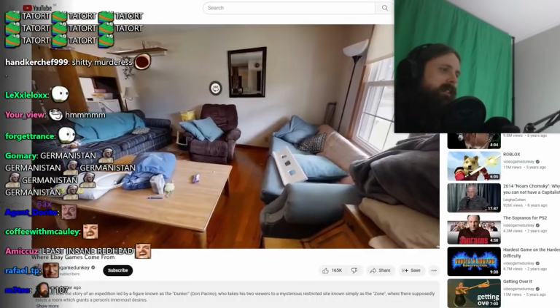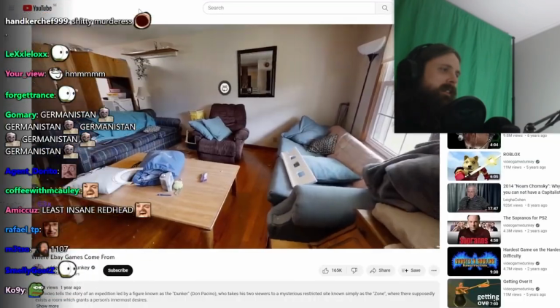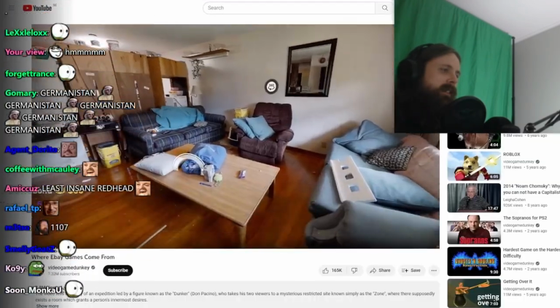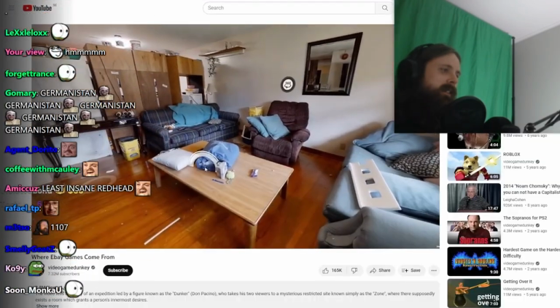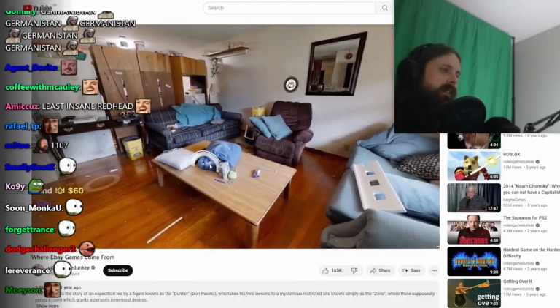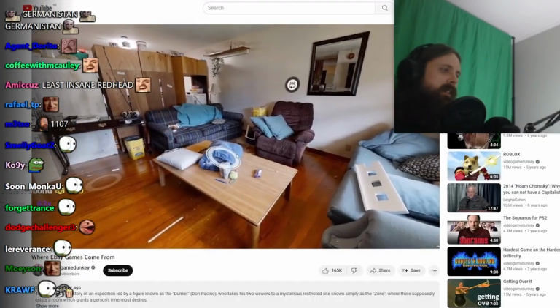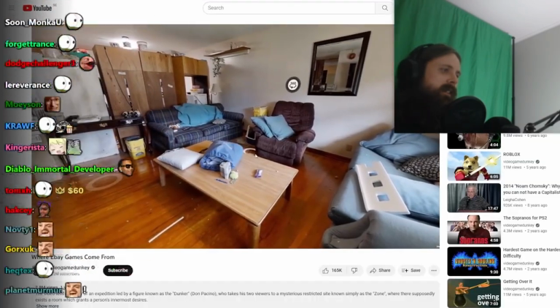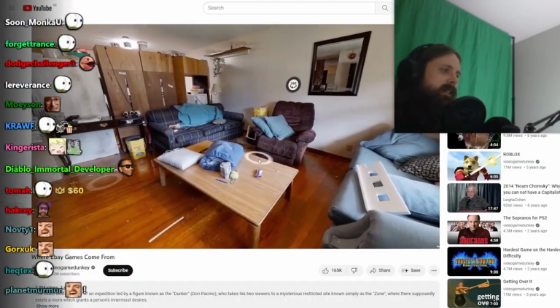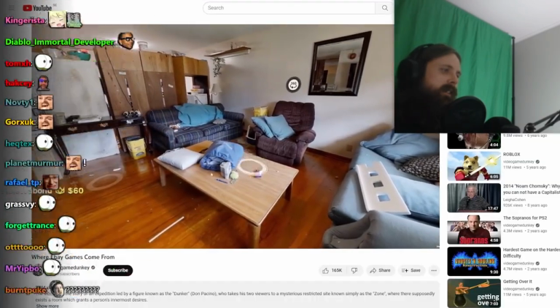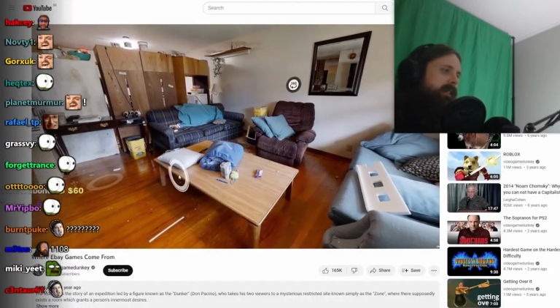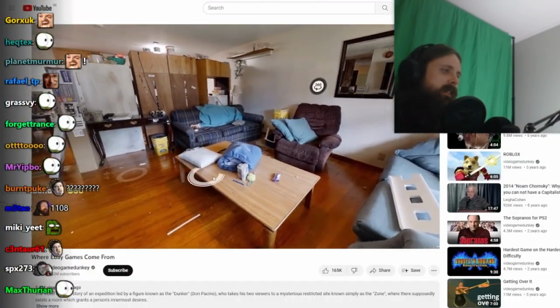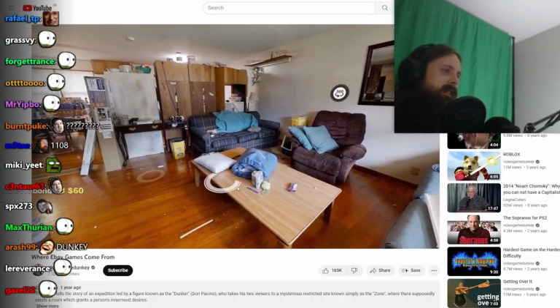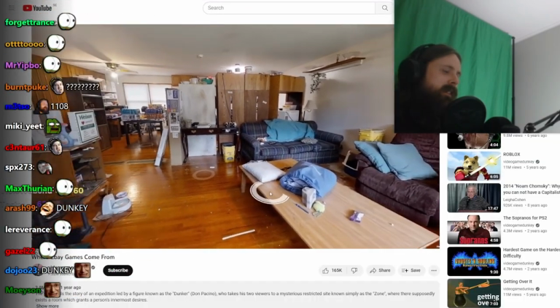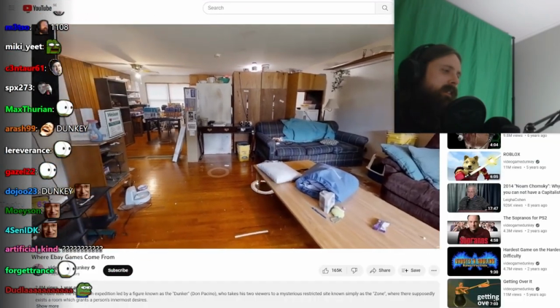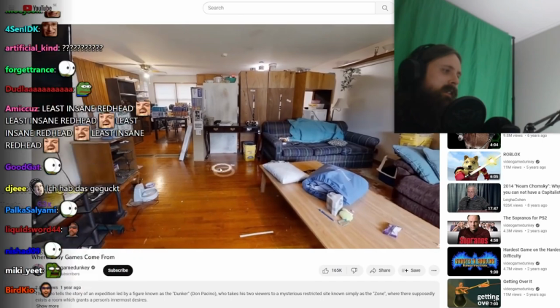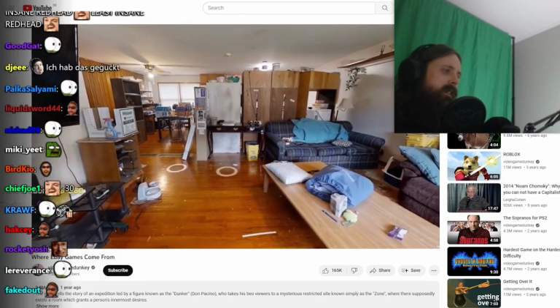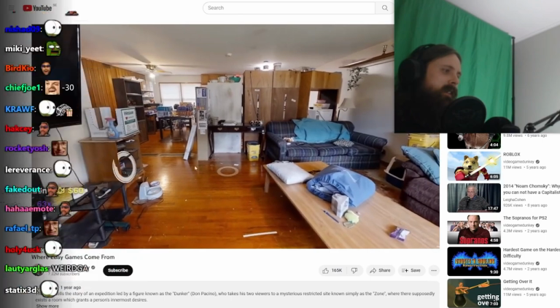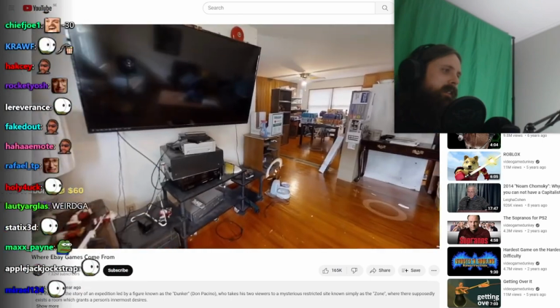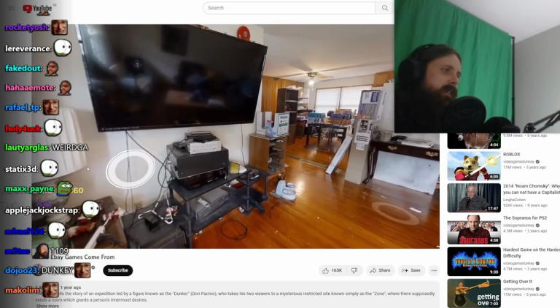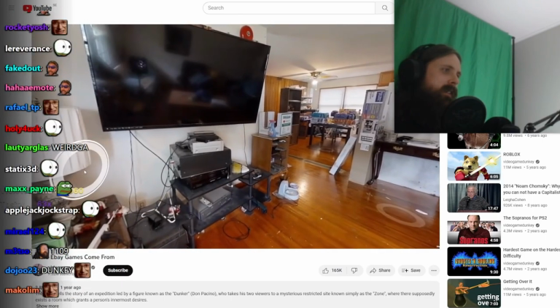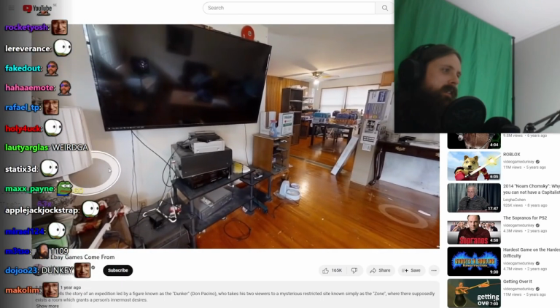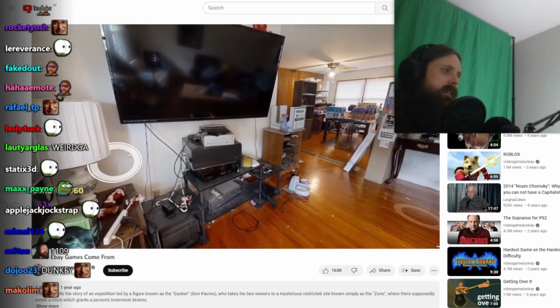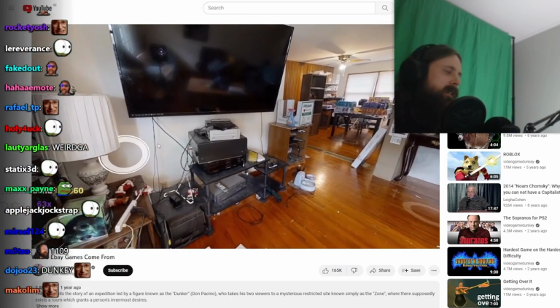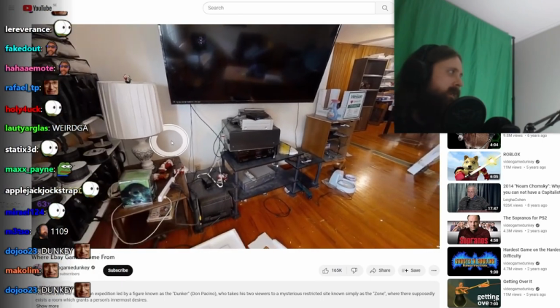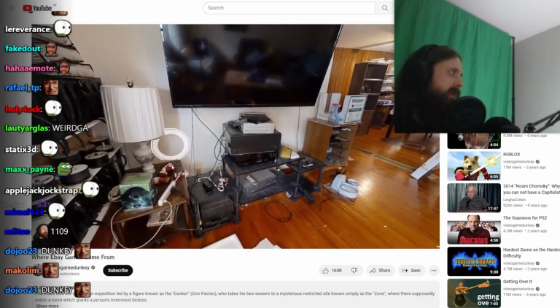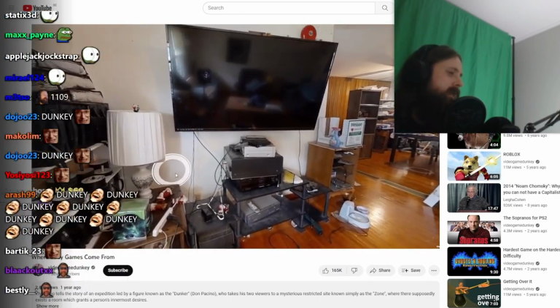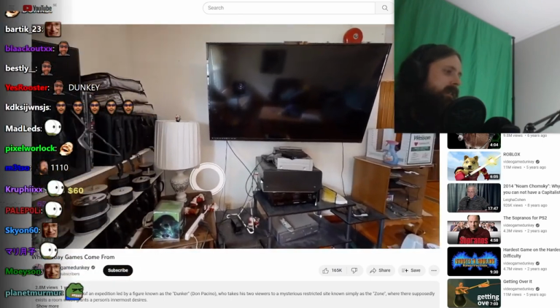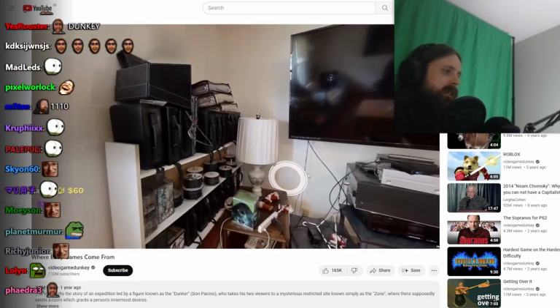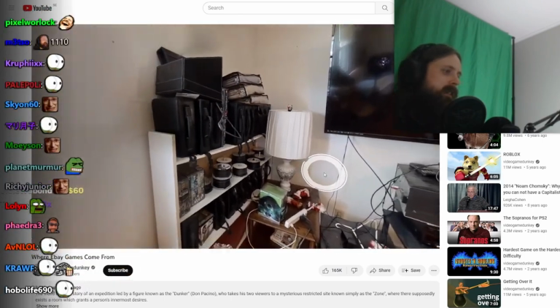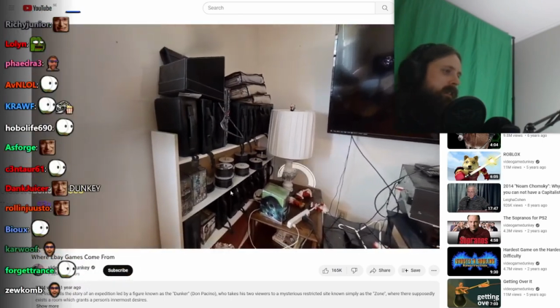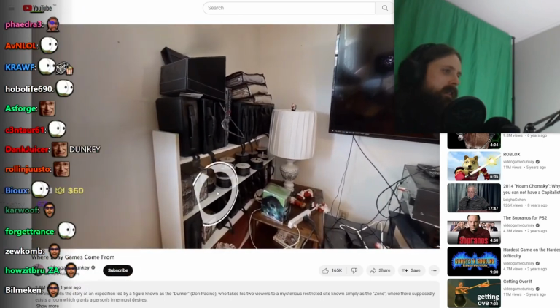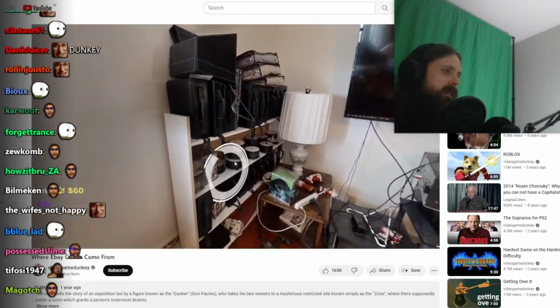Welcome back to the room. Today I'm going to be showing you my new gamers house.